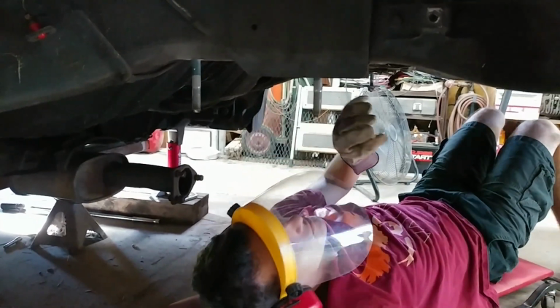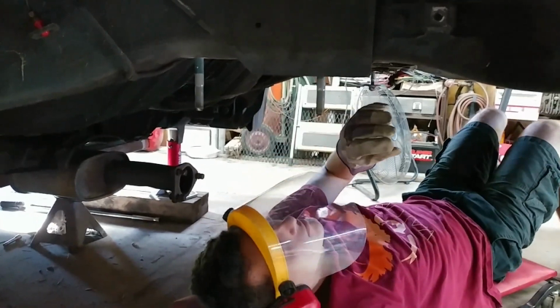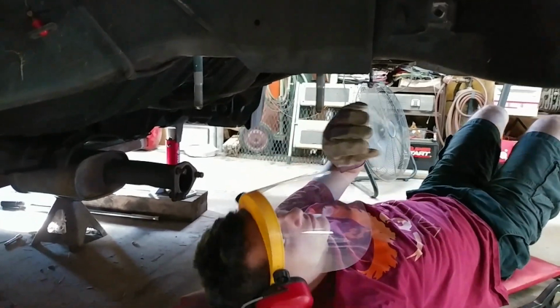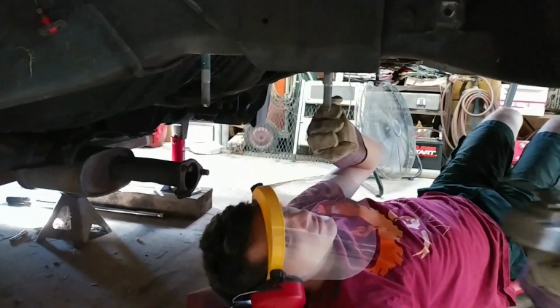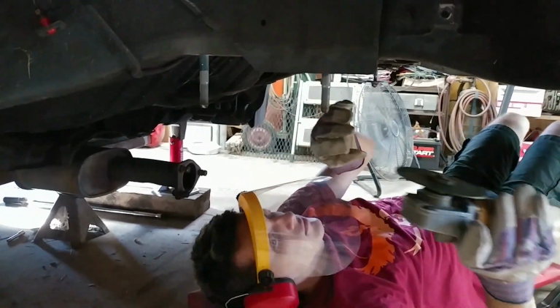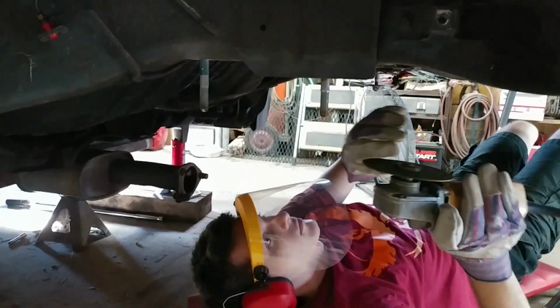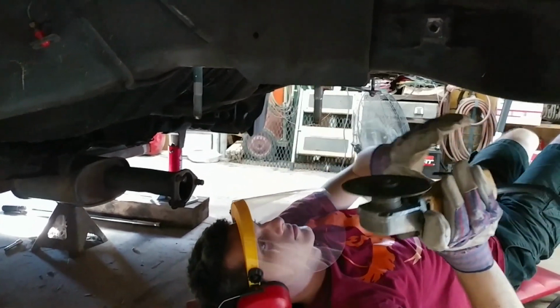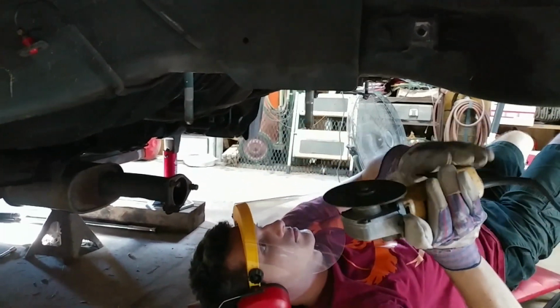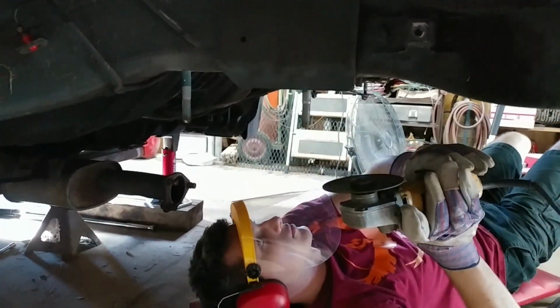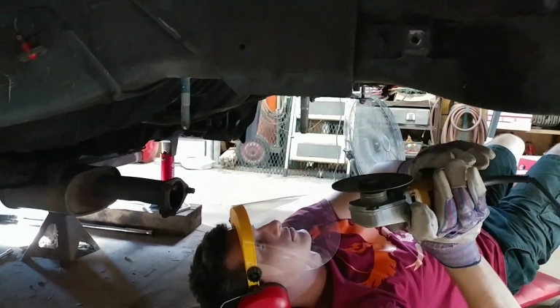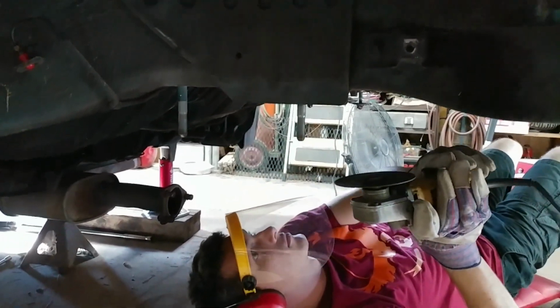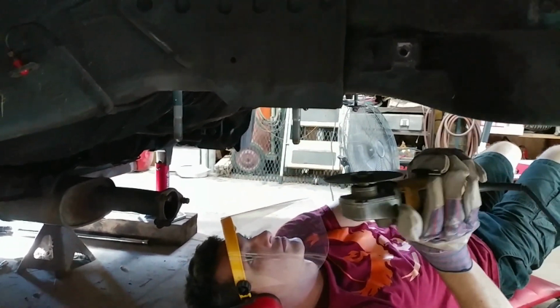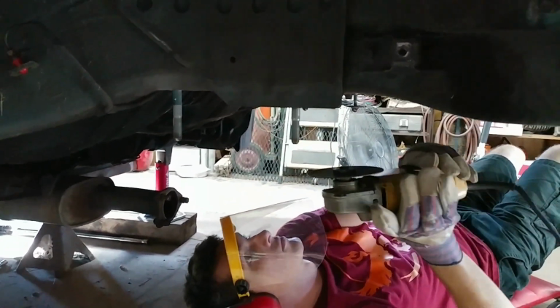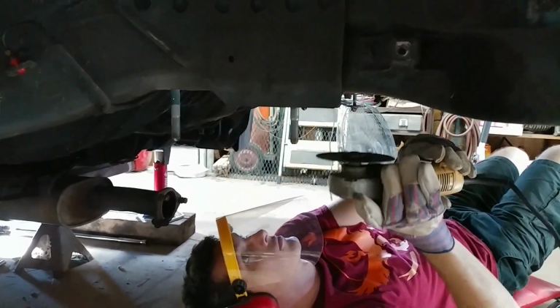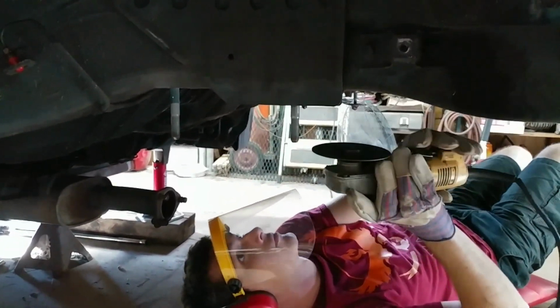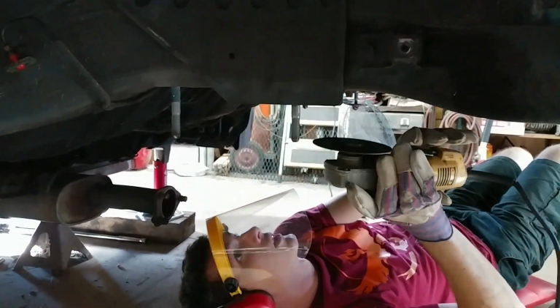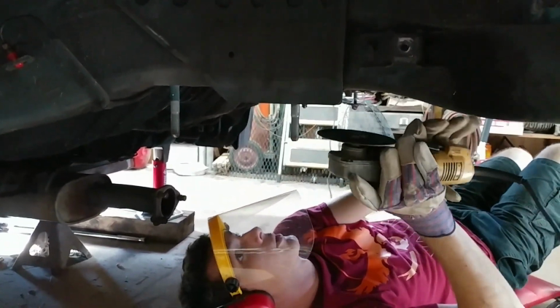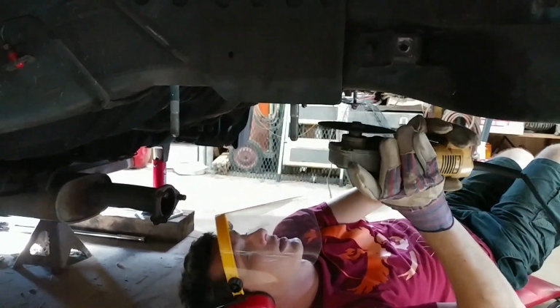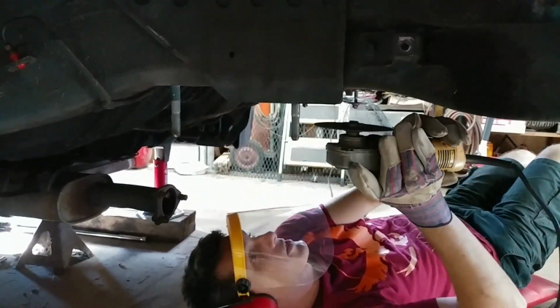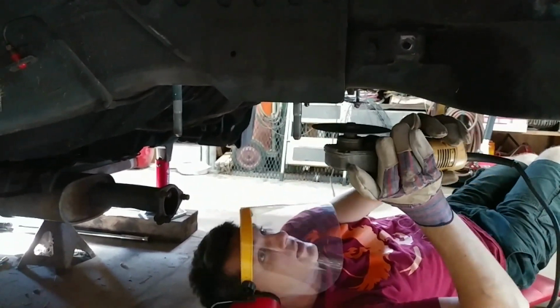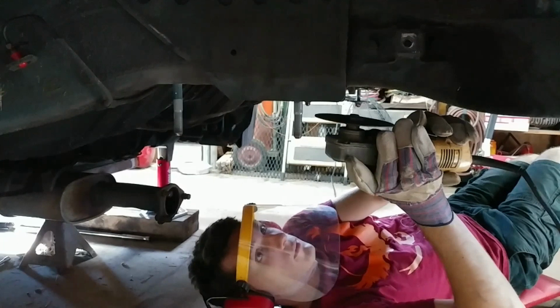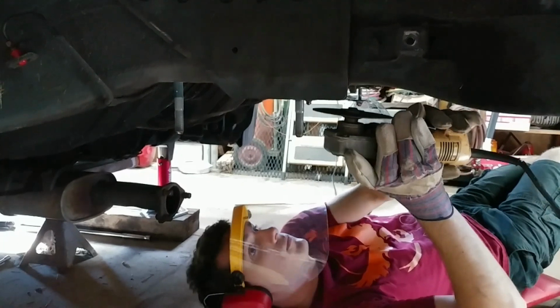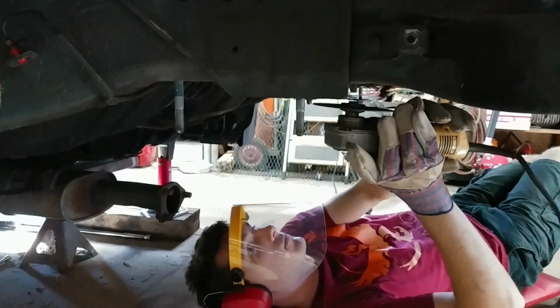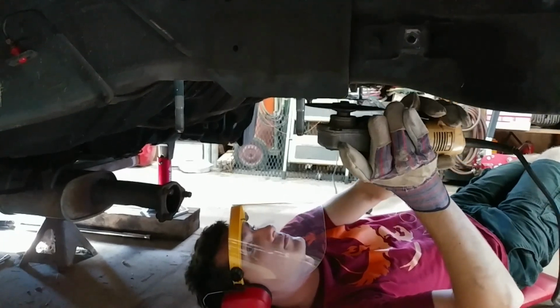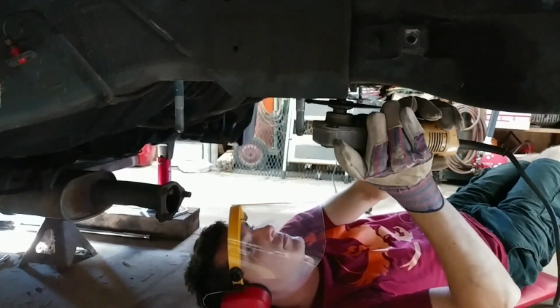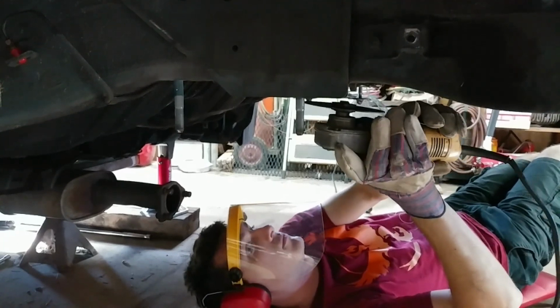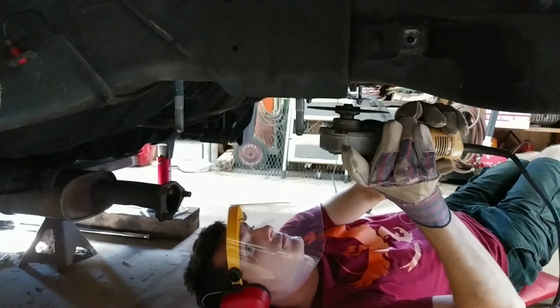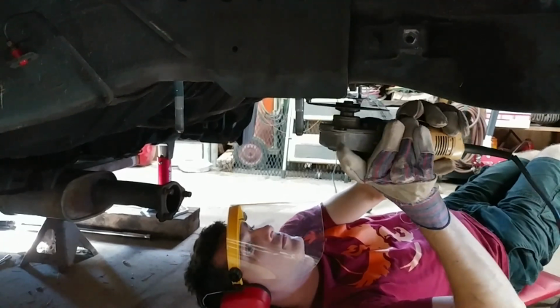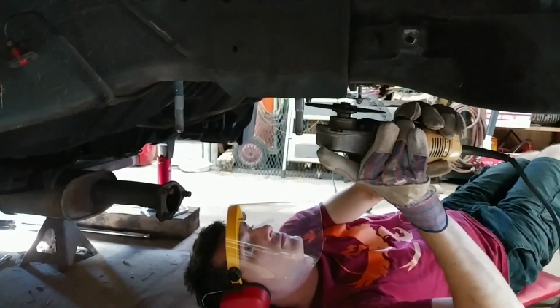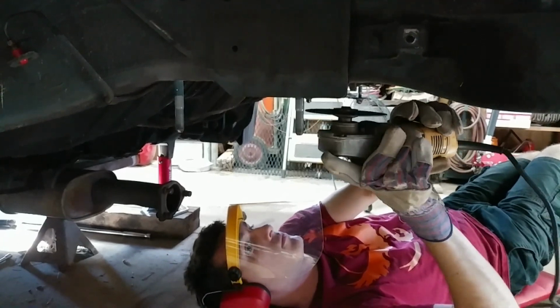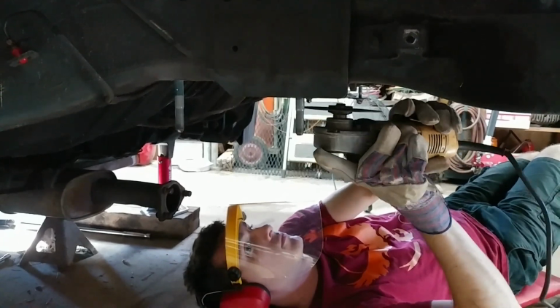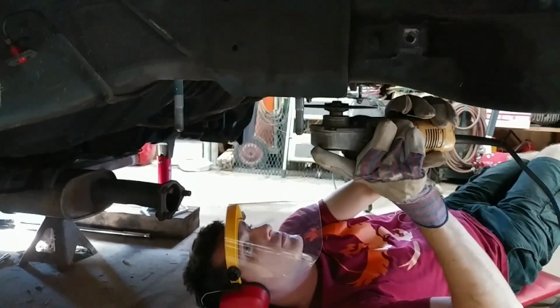Watch that brake line too when you get up there. Oh yeah, I see it. Do you have any thin cardboard guys?